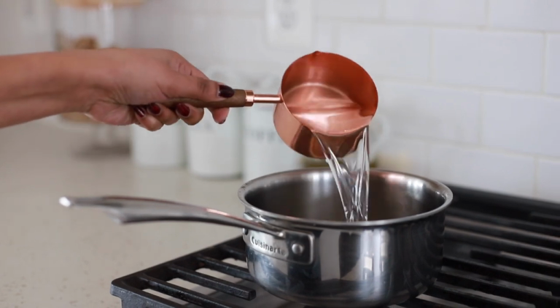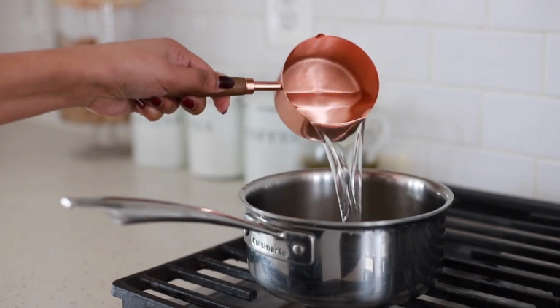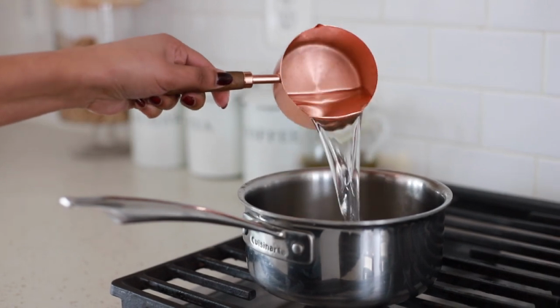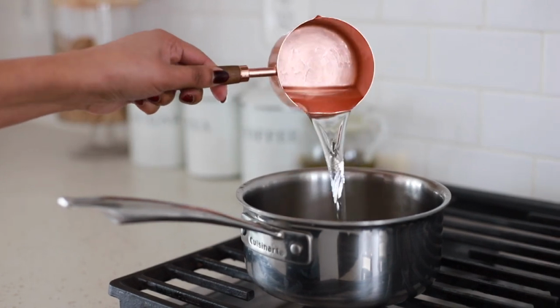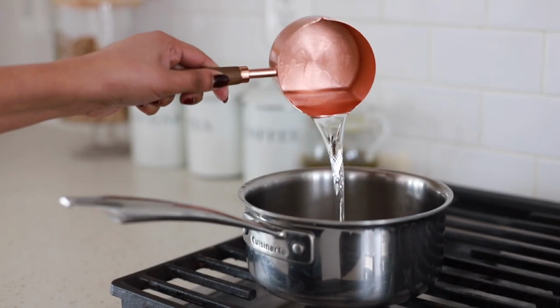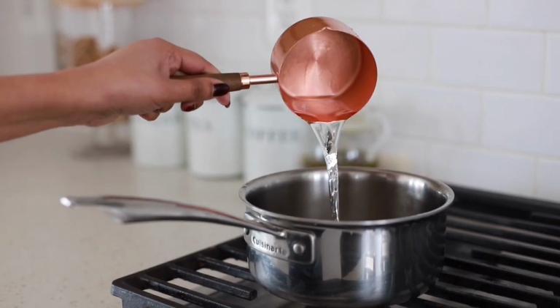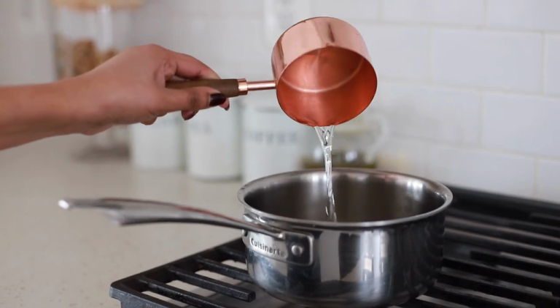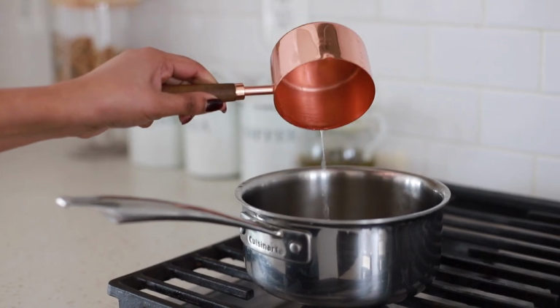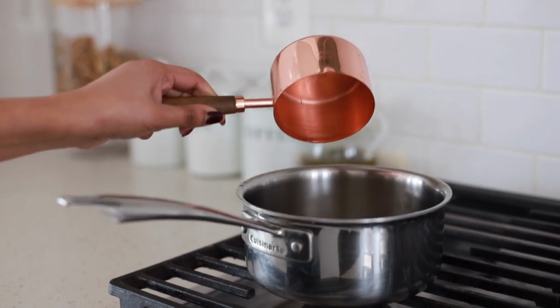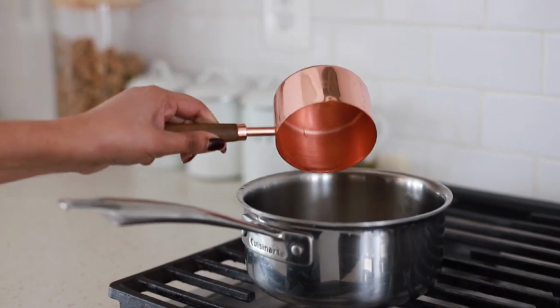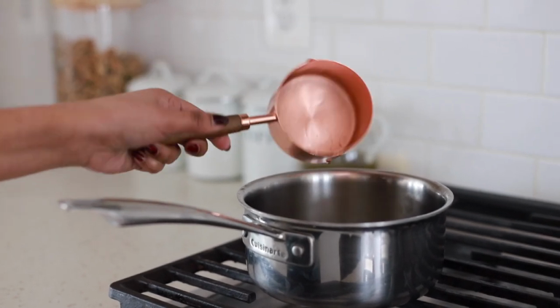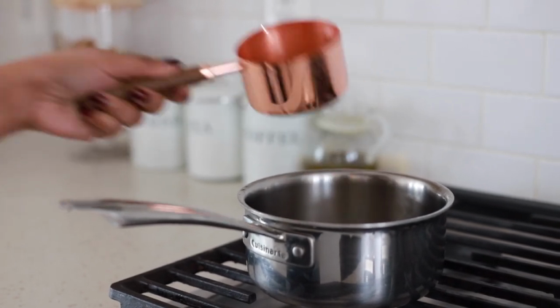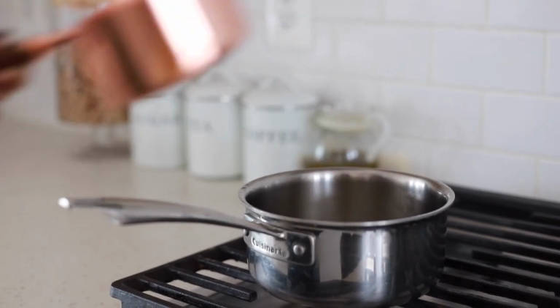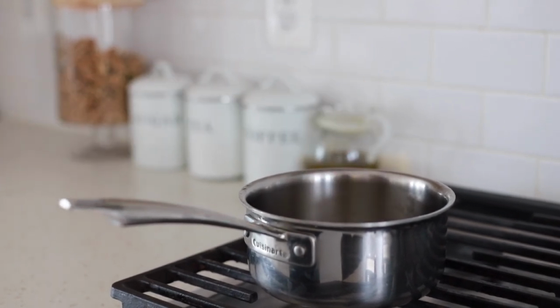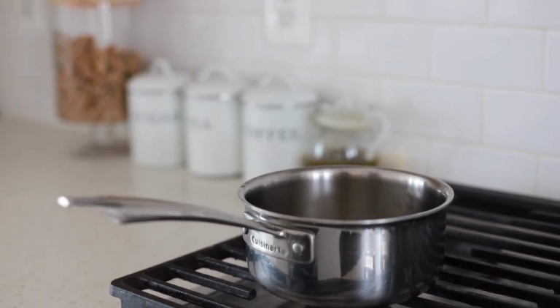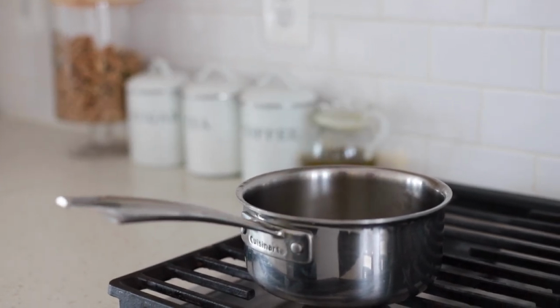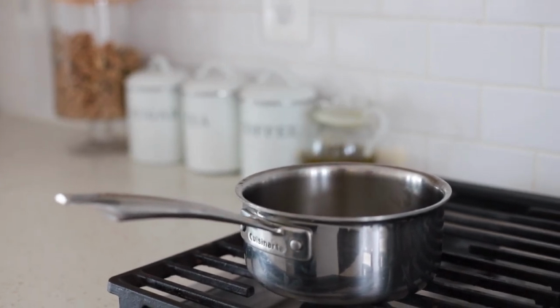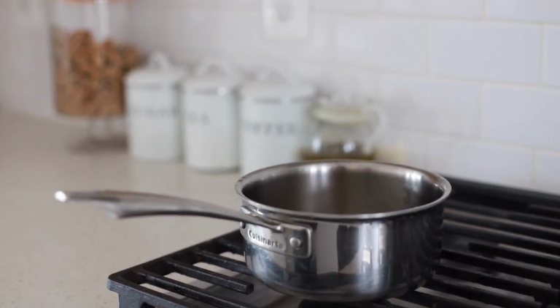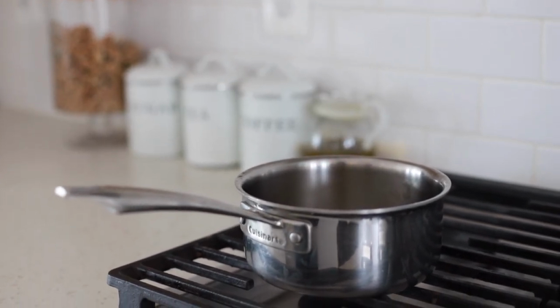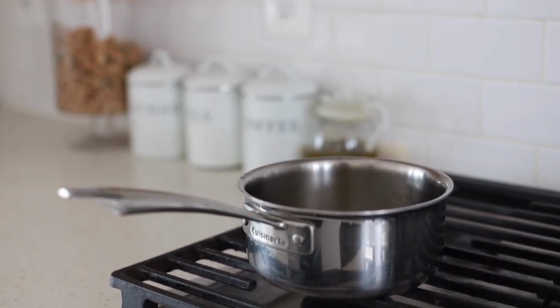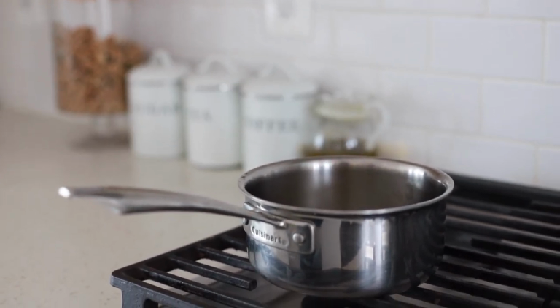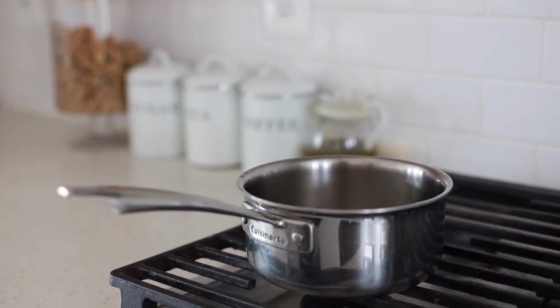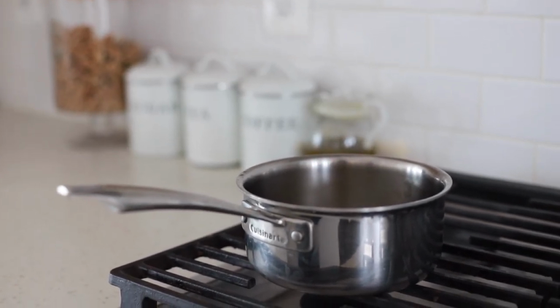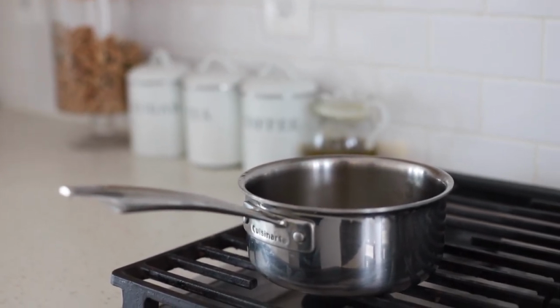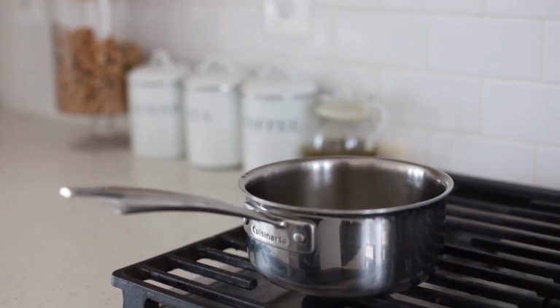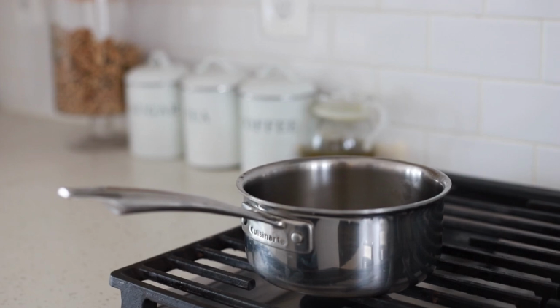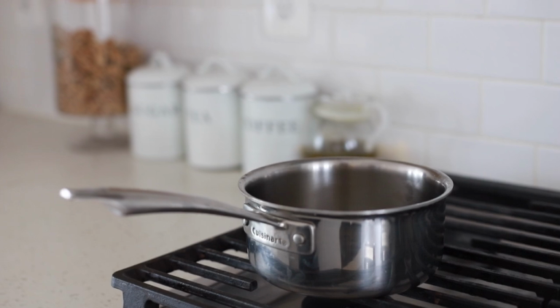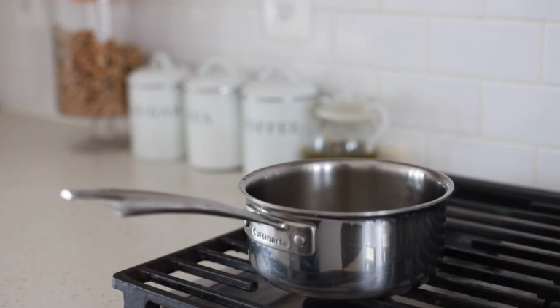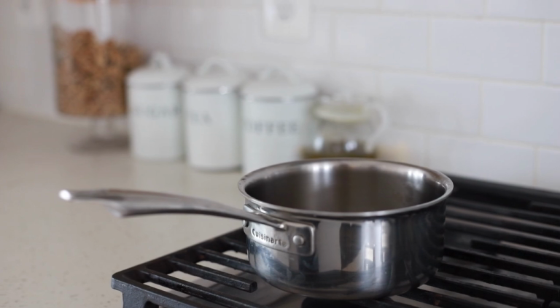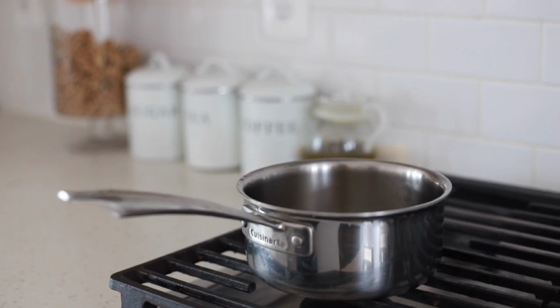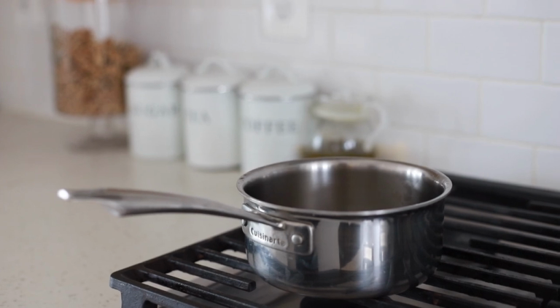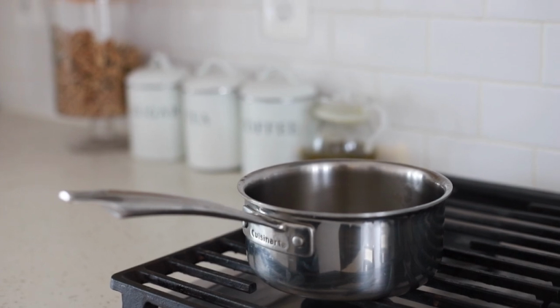I start by adding two cups of water into the saucepan and I let it boil for some time.